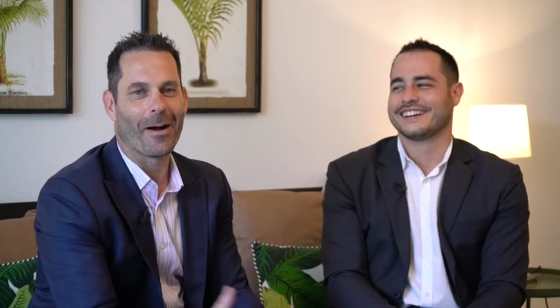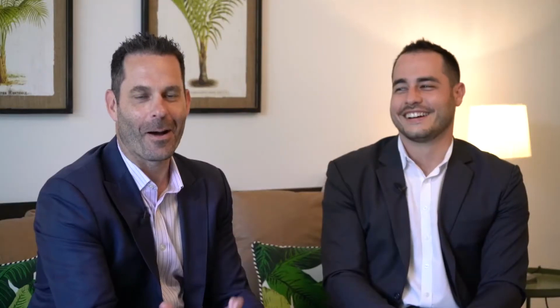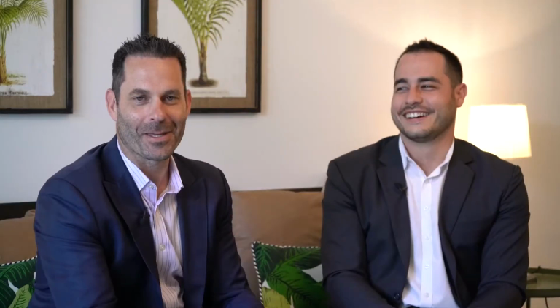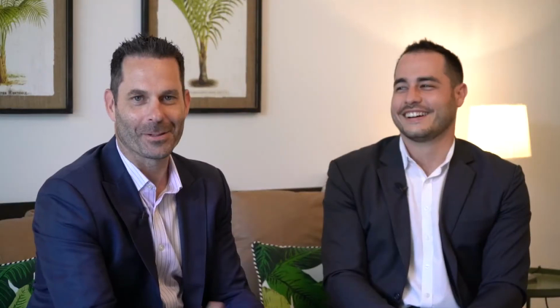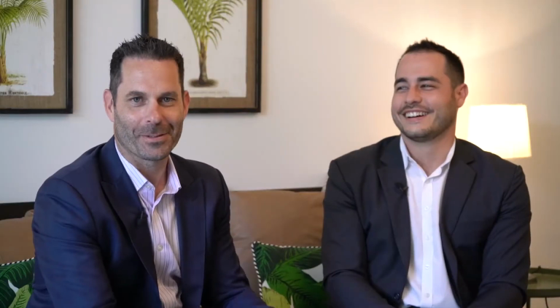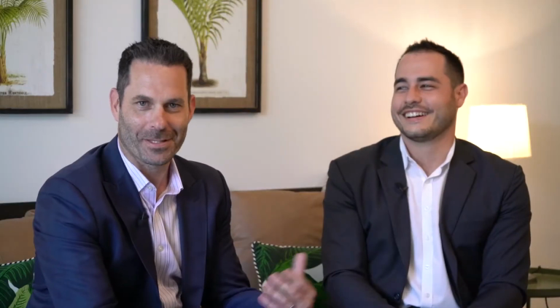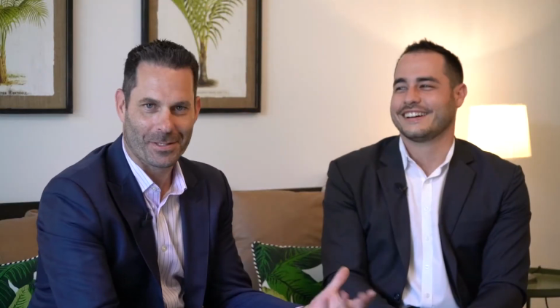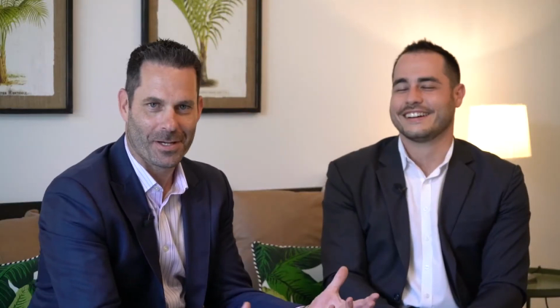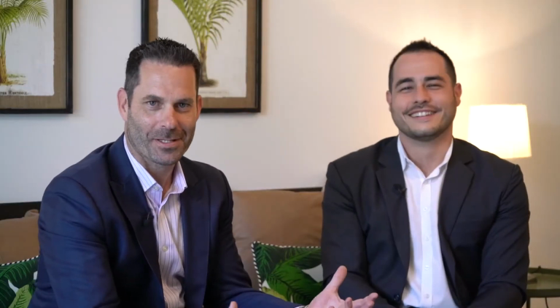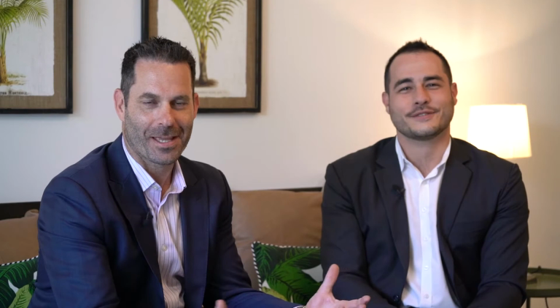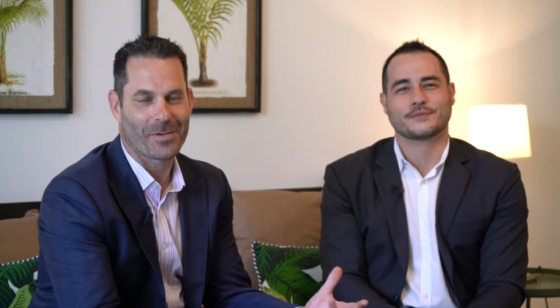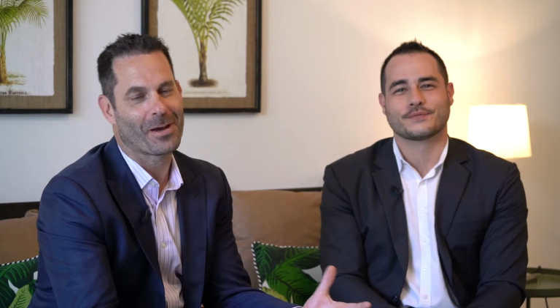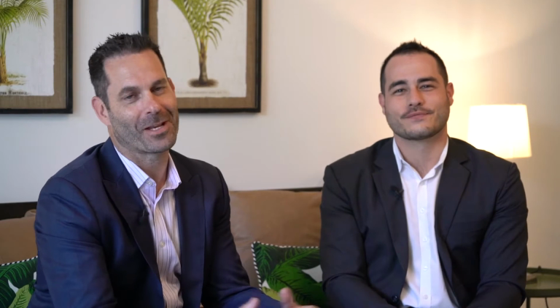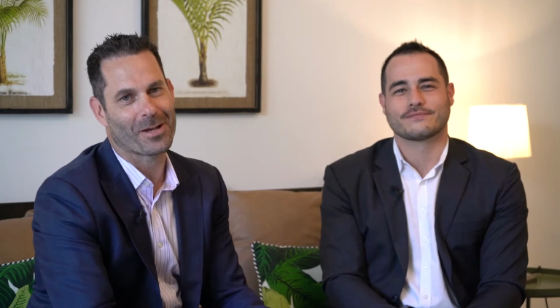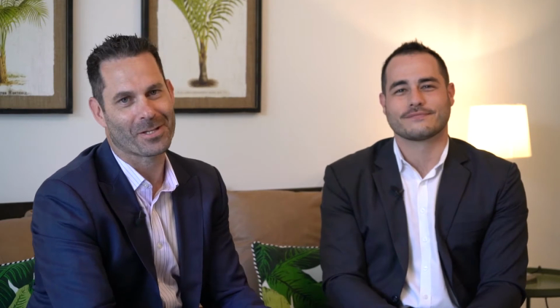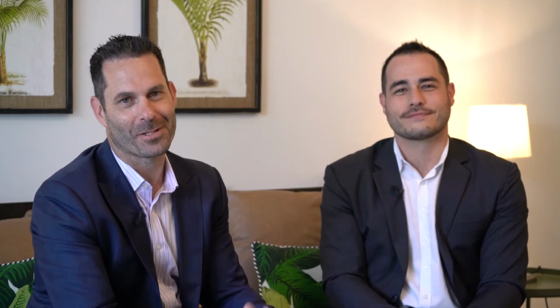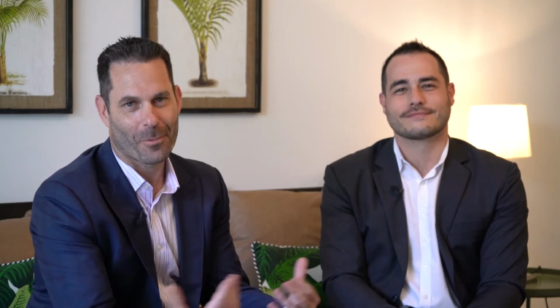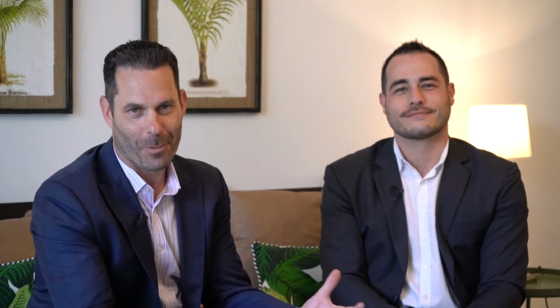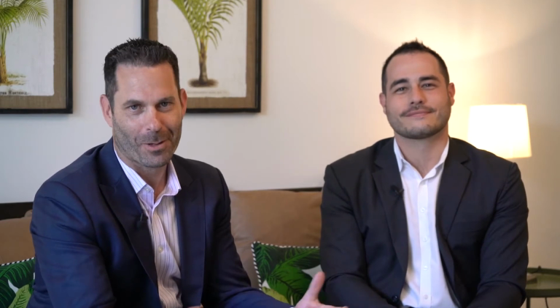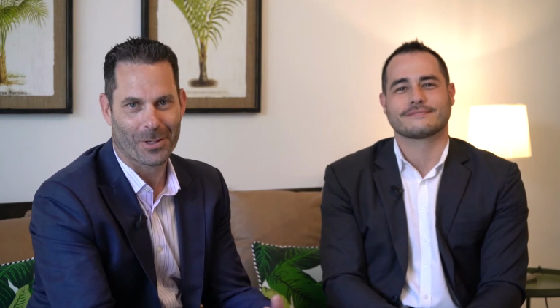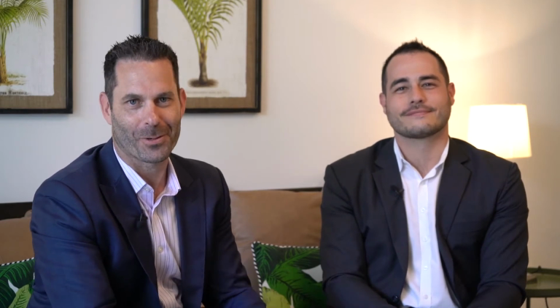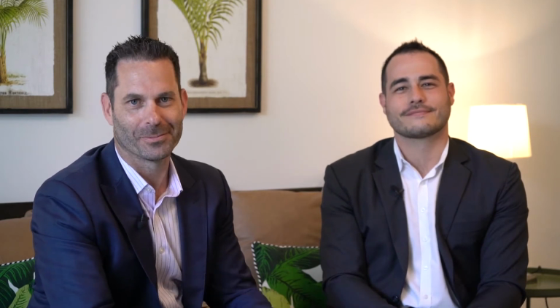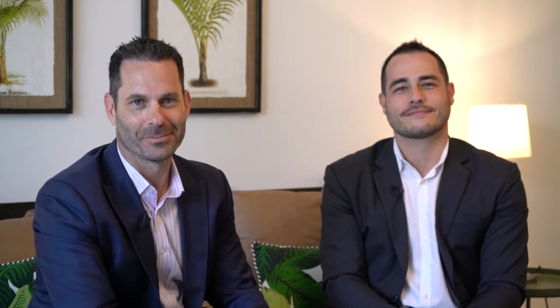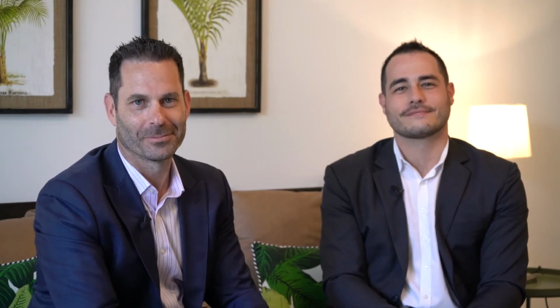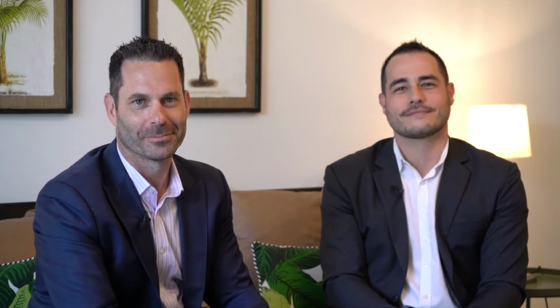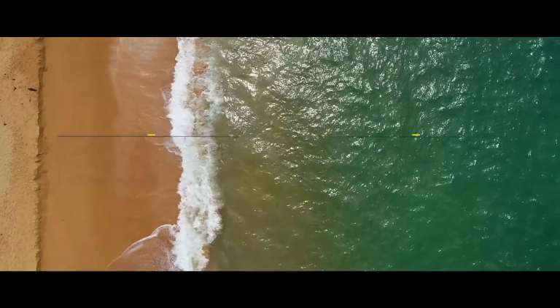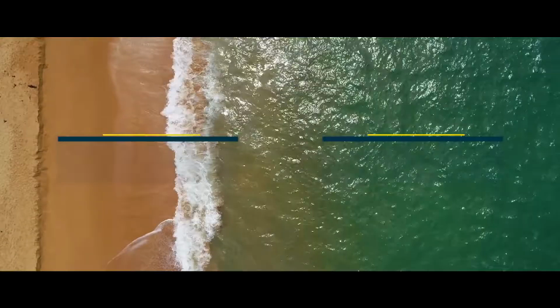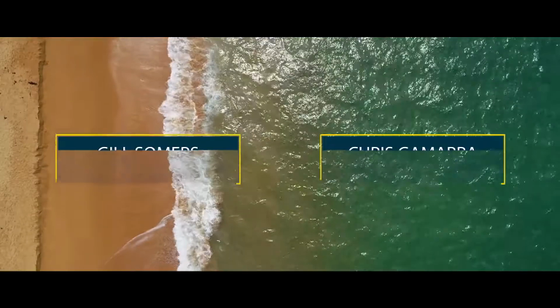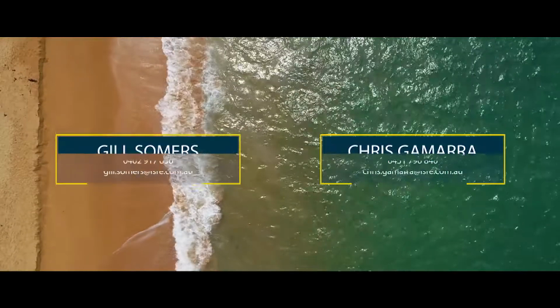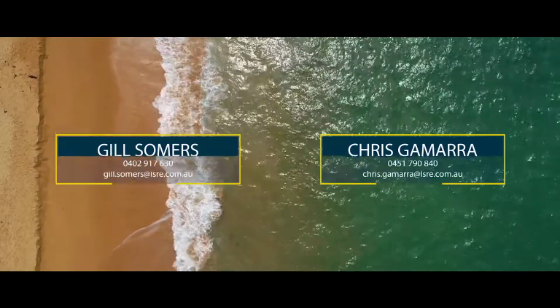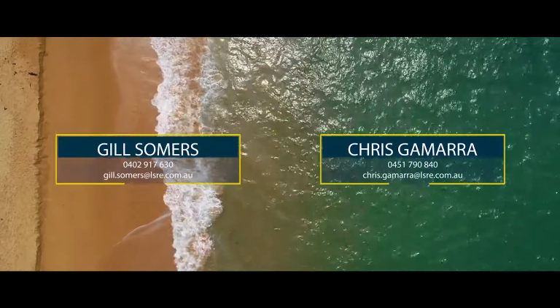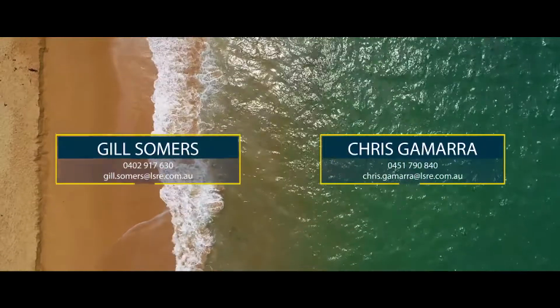I'm Gil, this is Chris — if you do have any questions, we welcome your call.